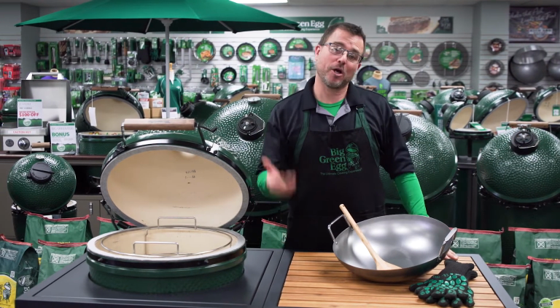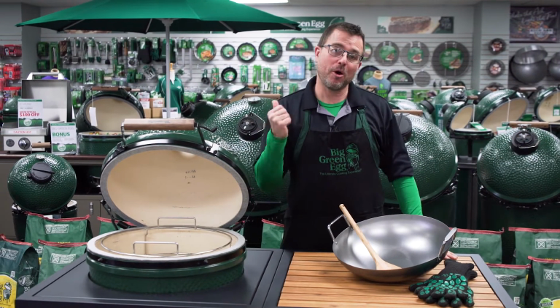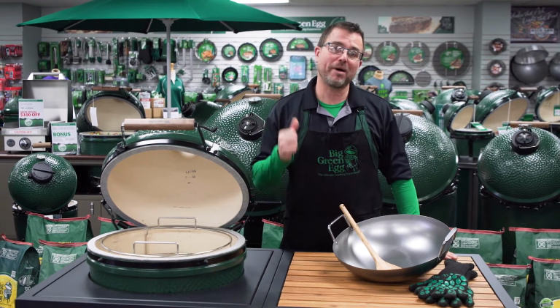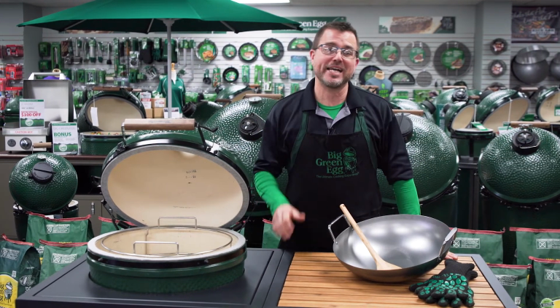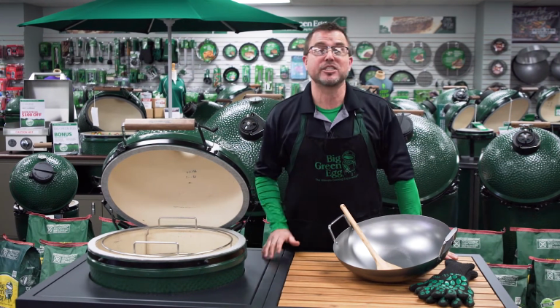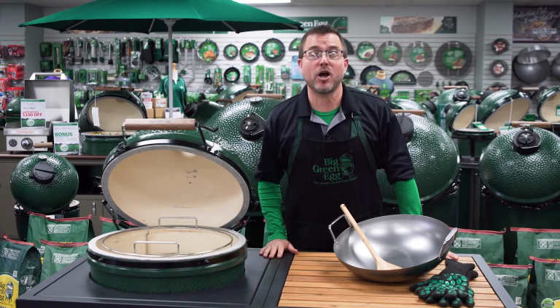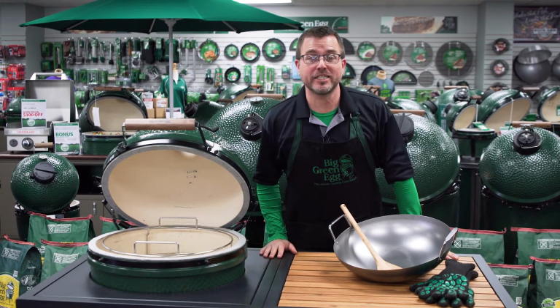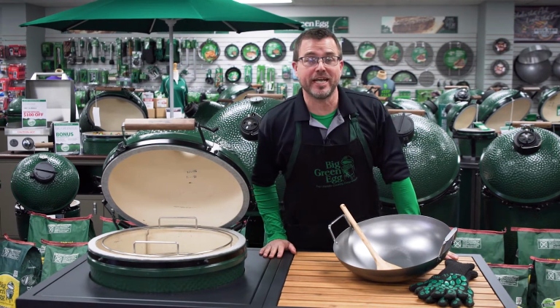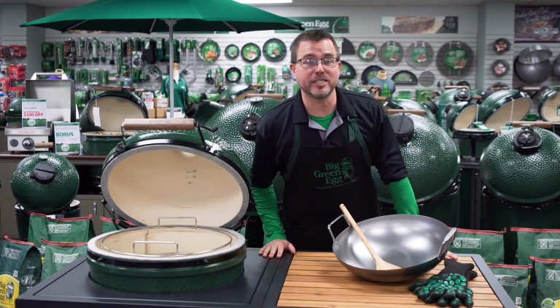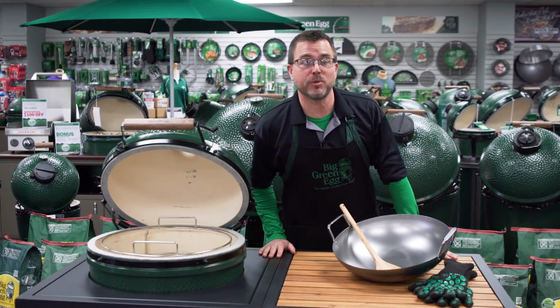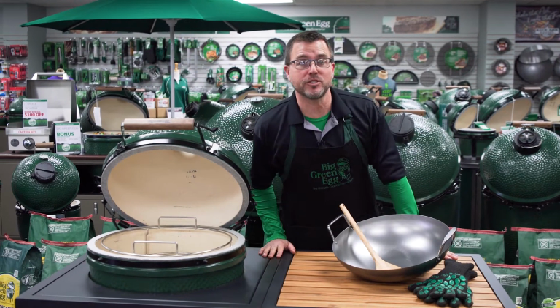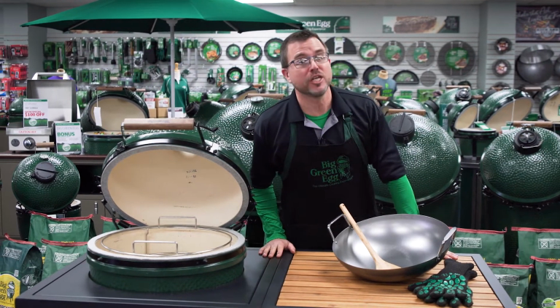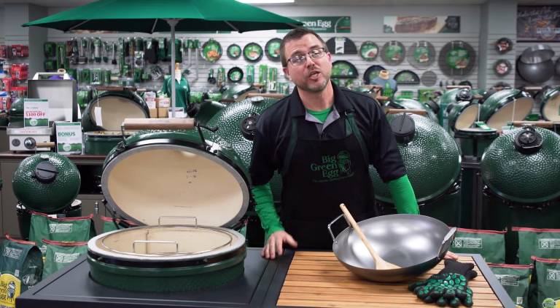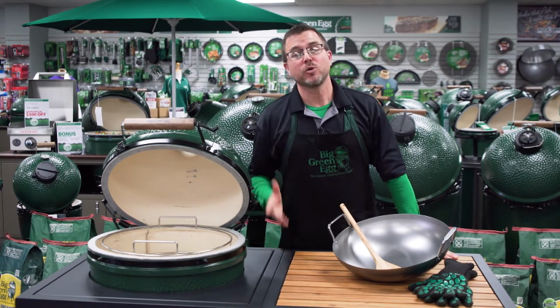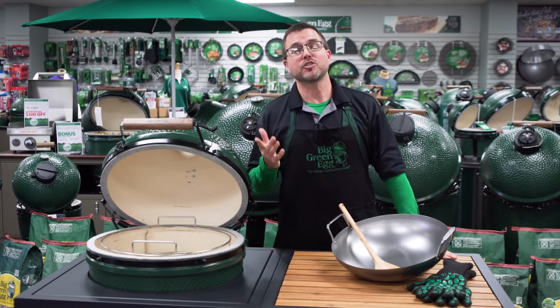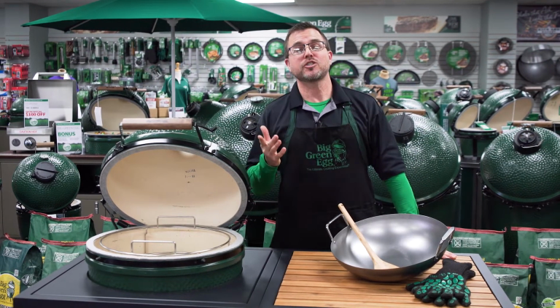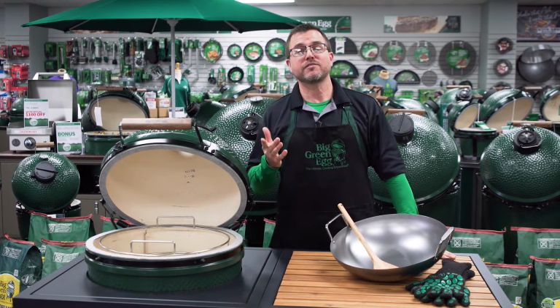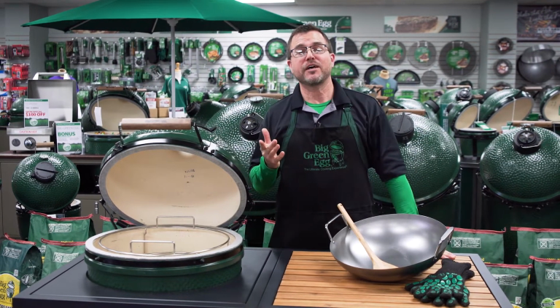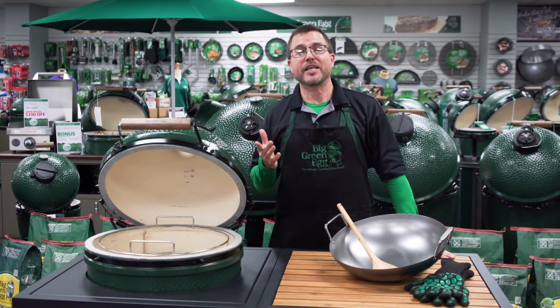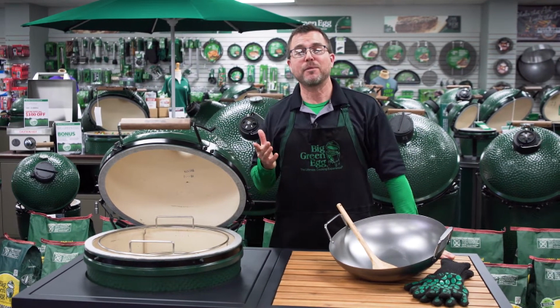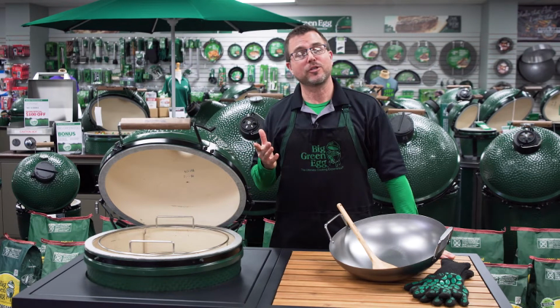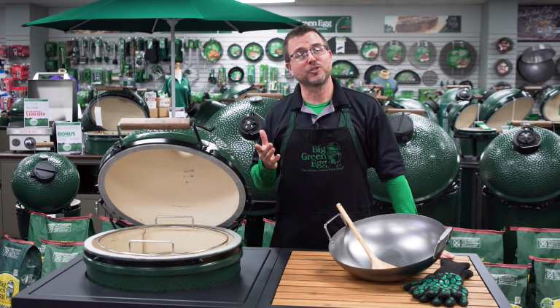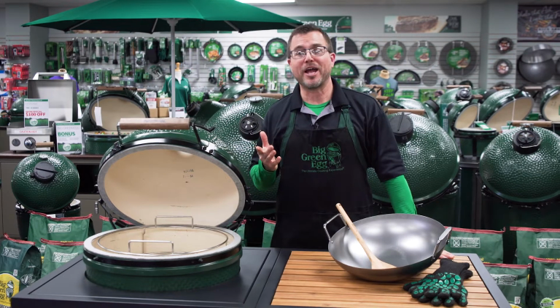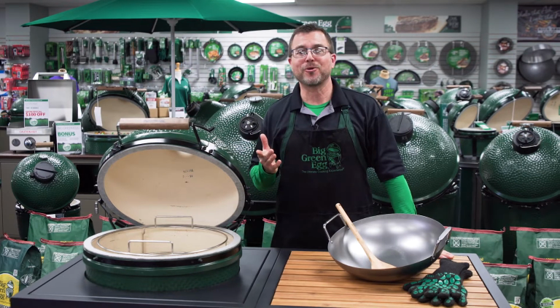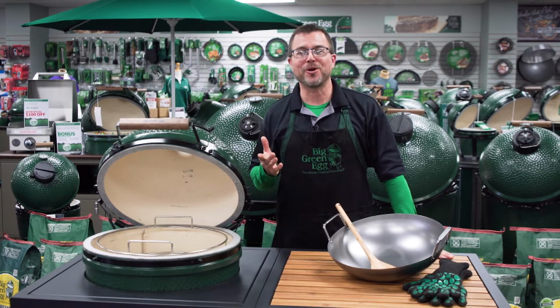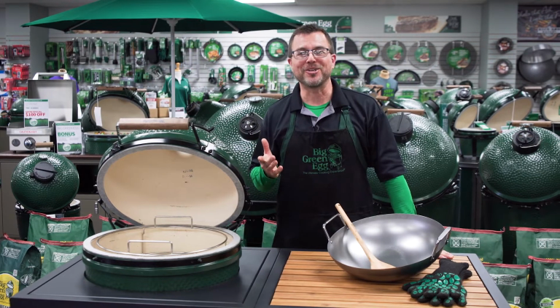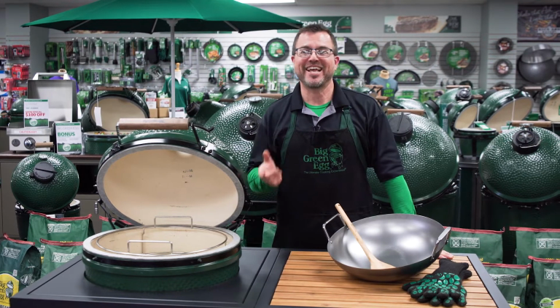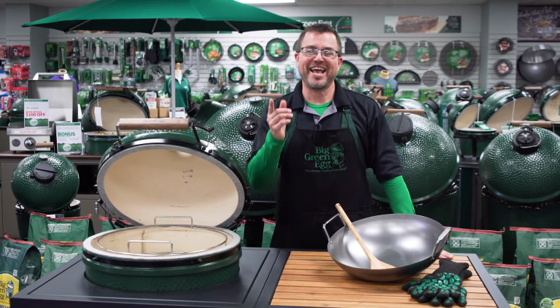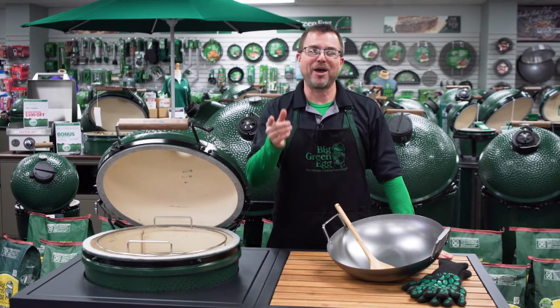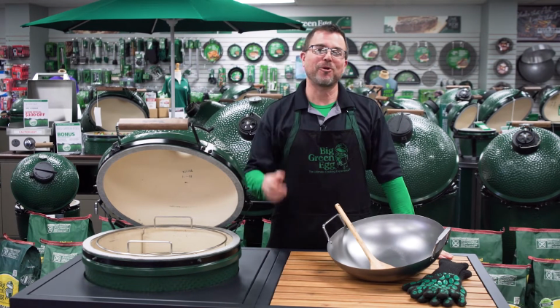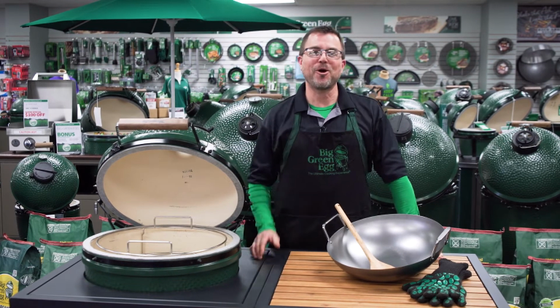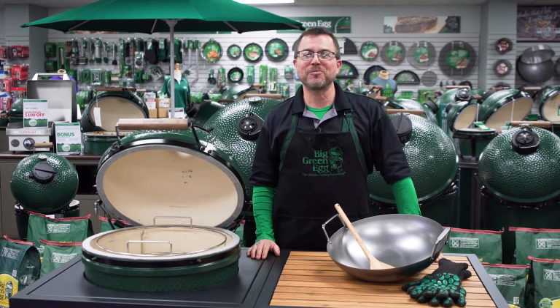So come on by and talk to the experts. We're just off South Campbell on Tracker Road. Outdoor Home, where outdoor living is always in.